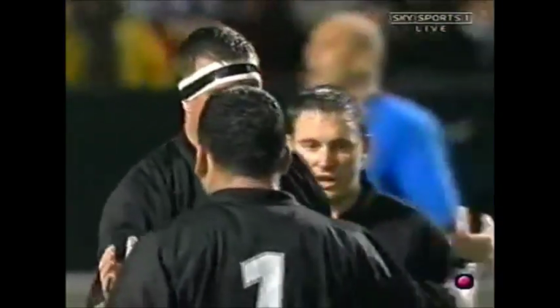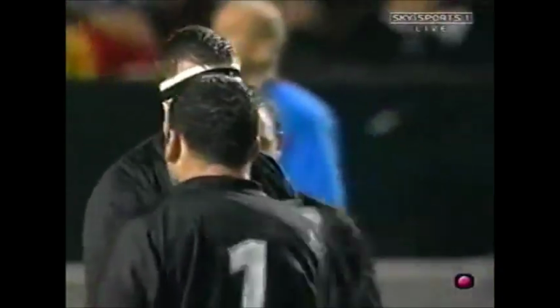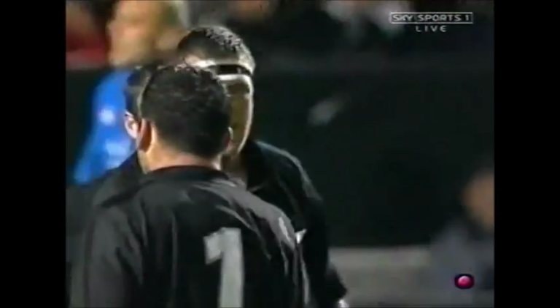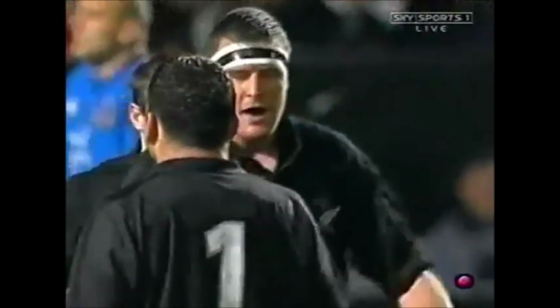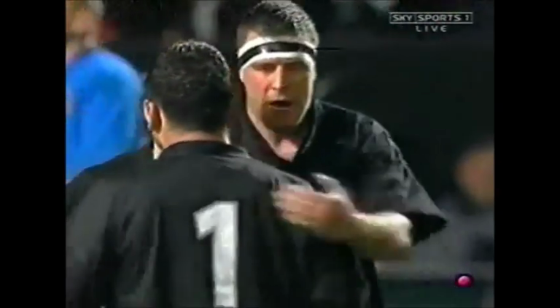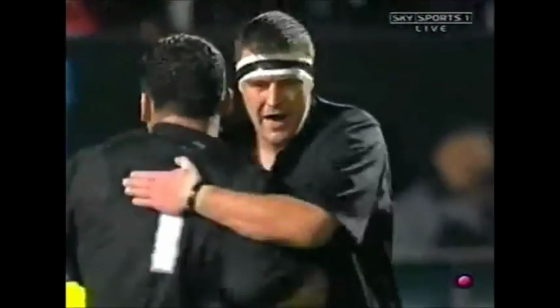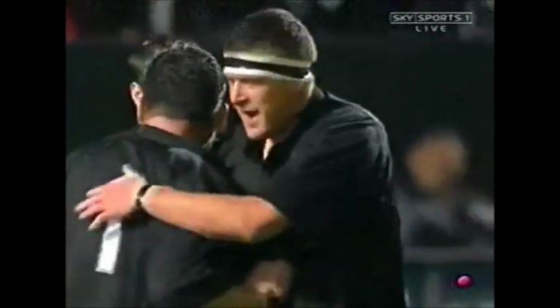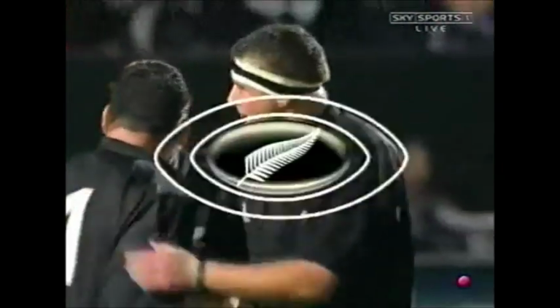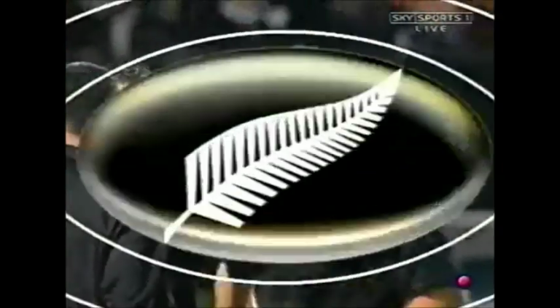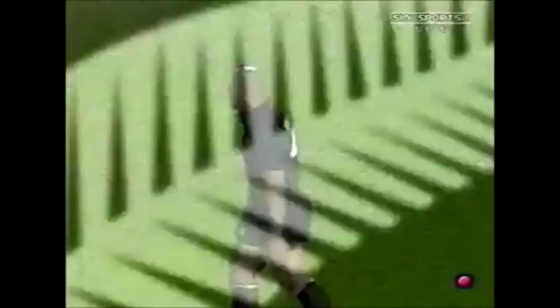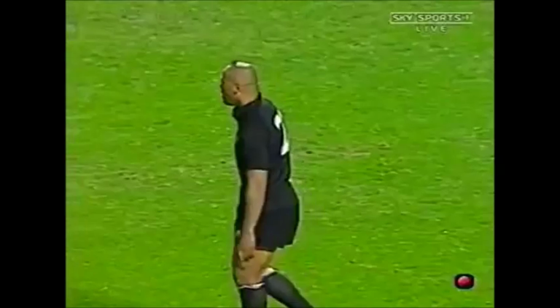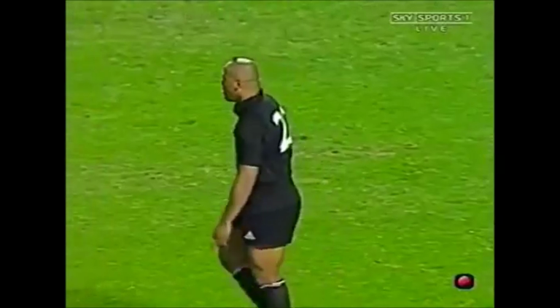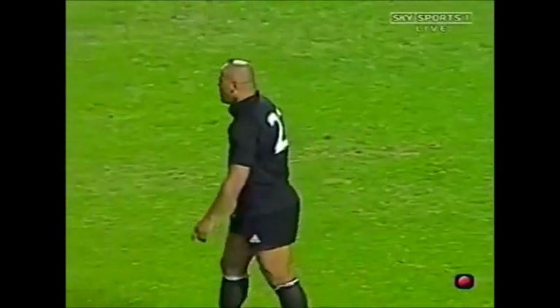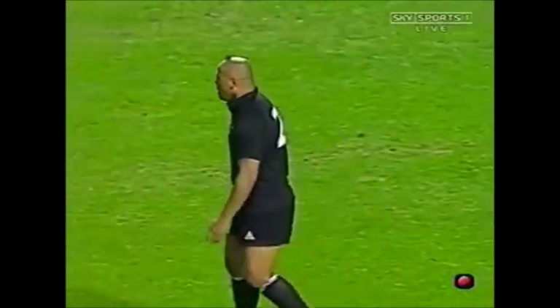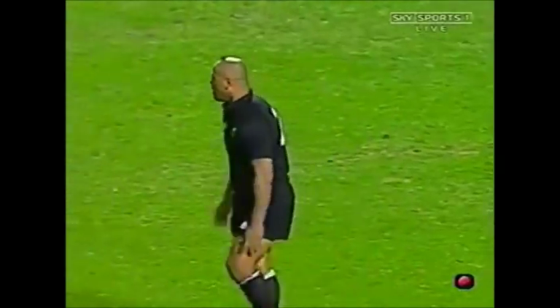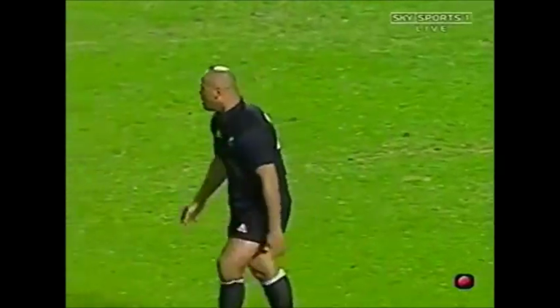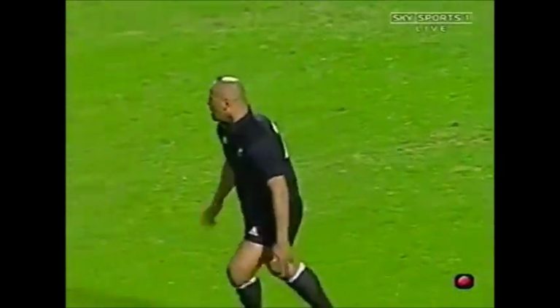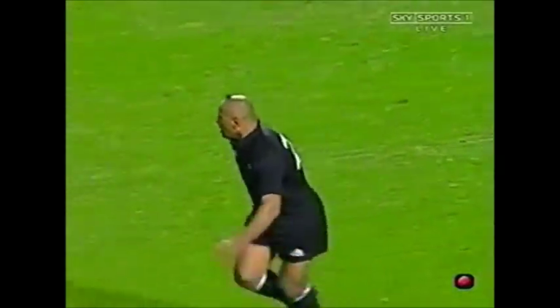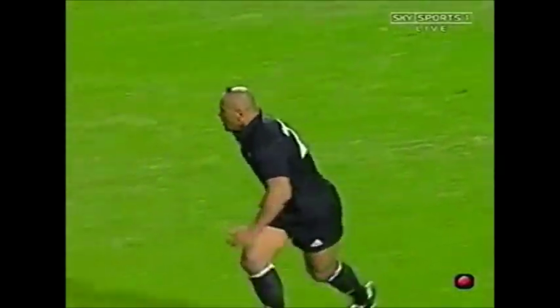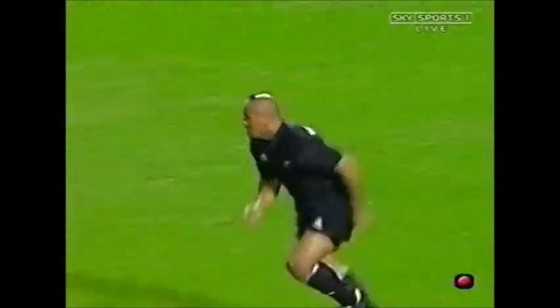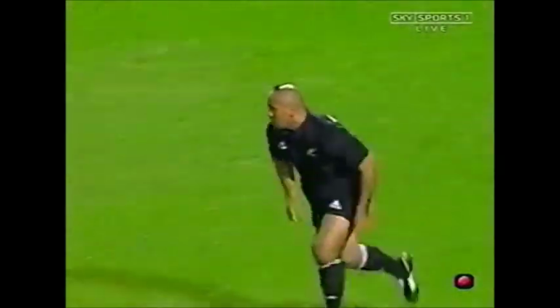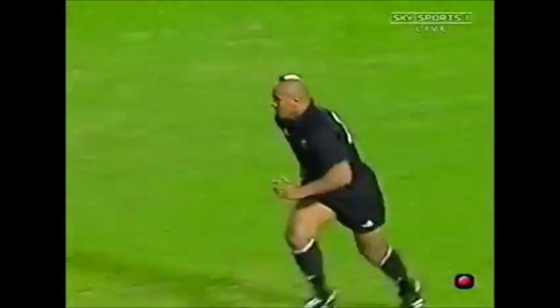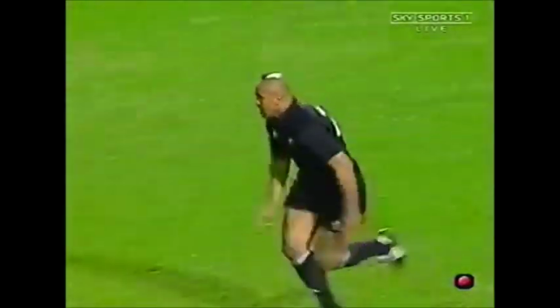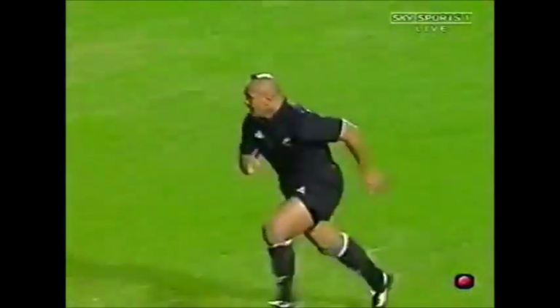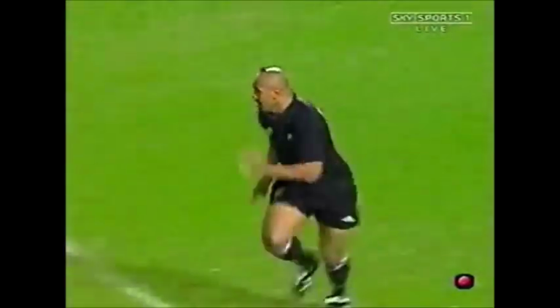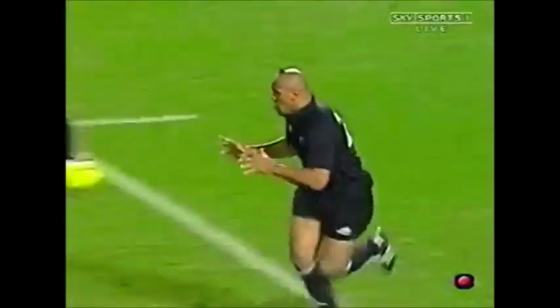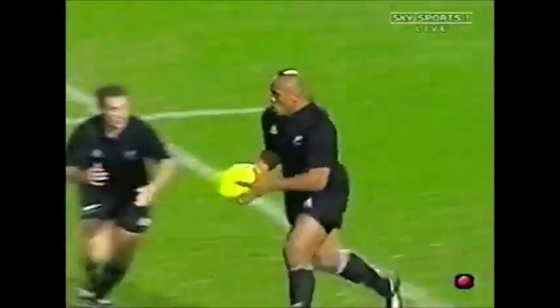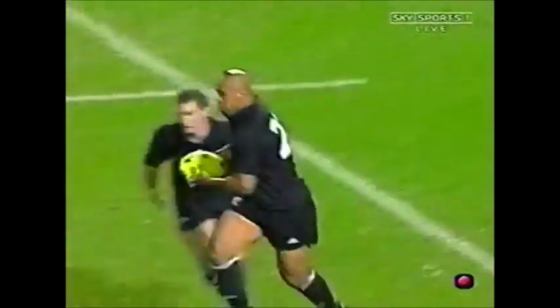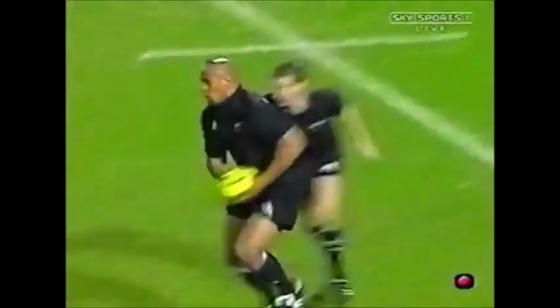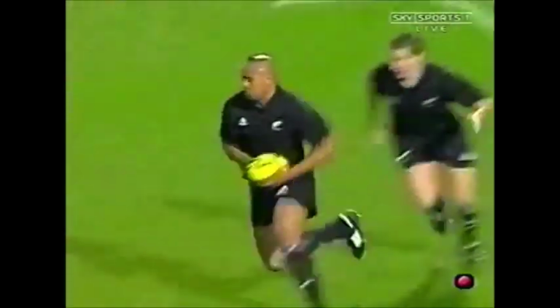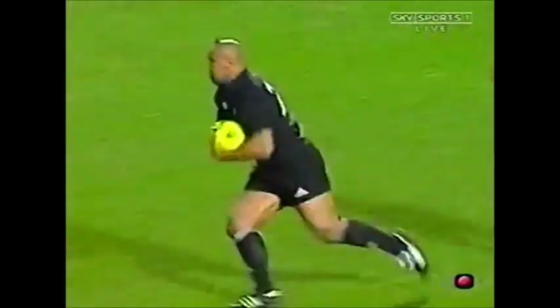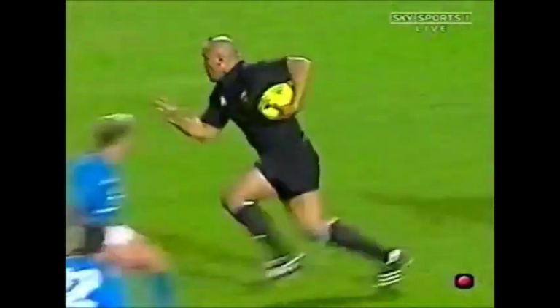Now there's a trivia question — when was the last time three All Black props scored in the same Test?